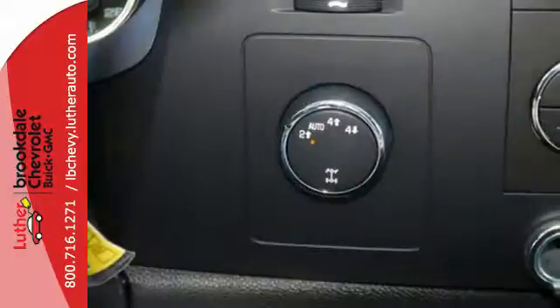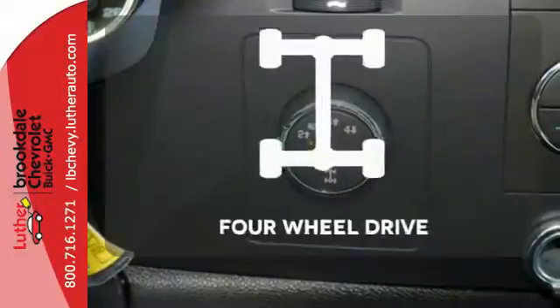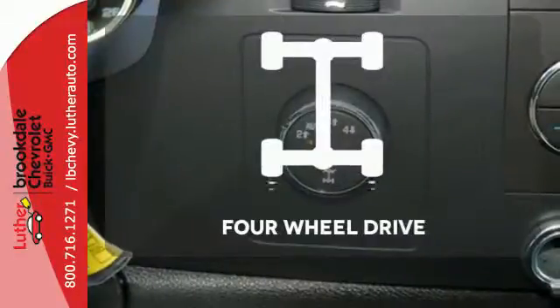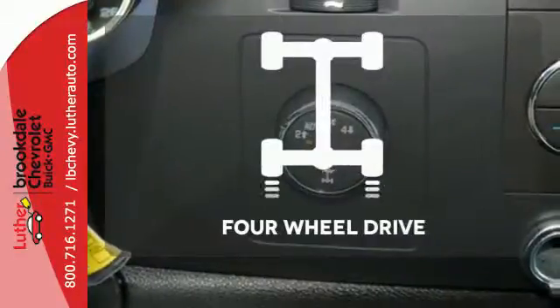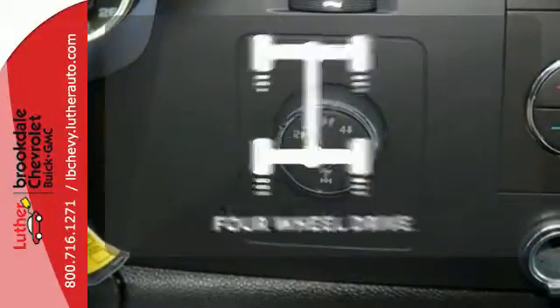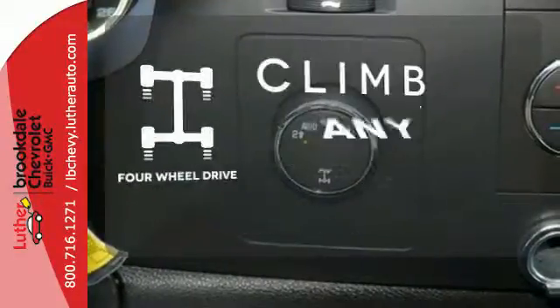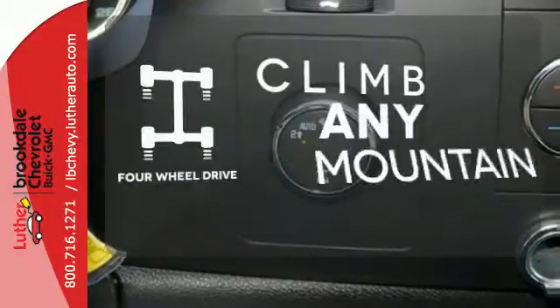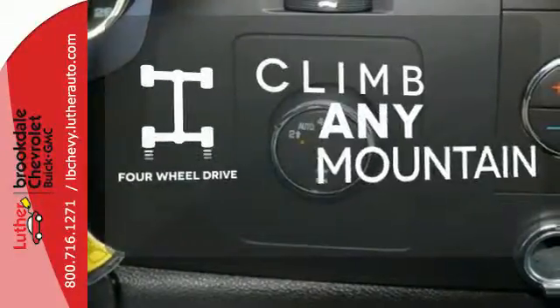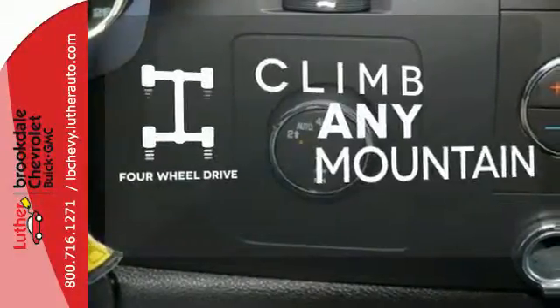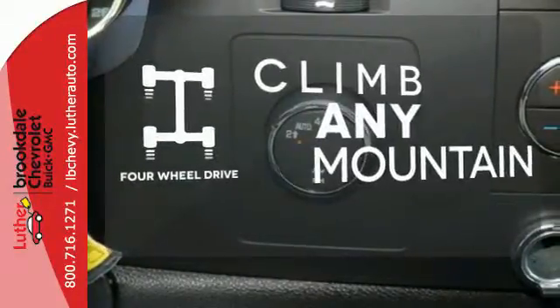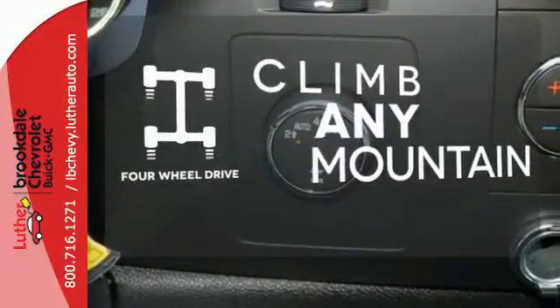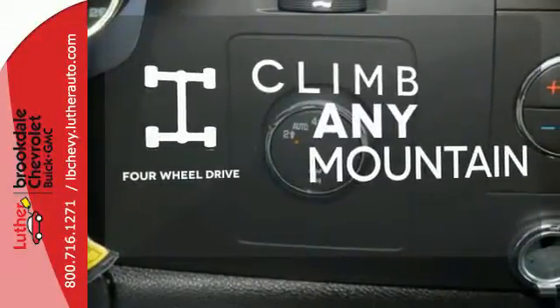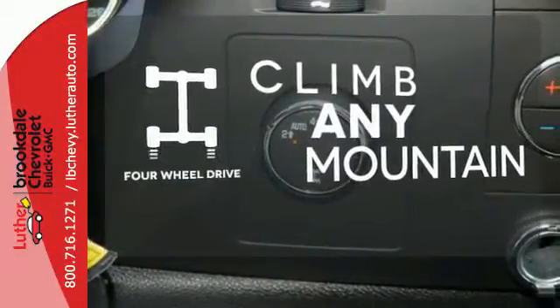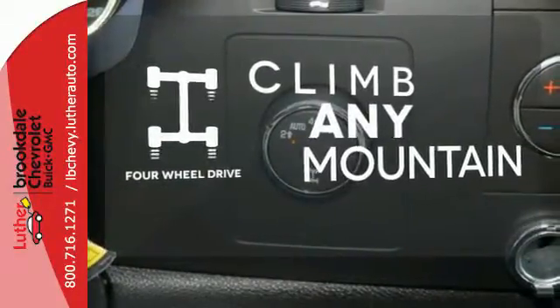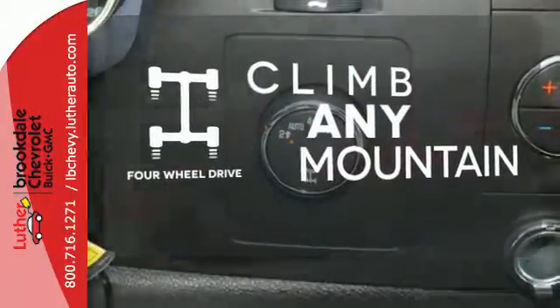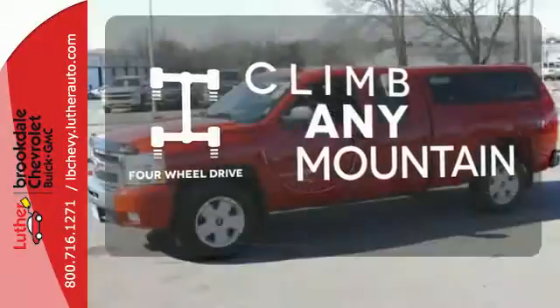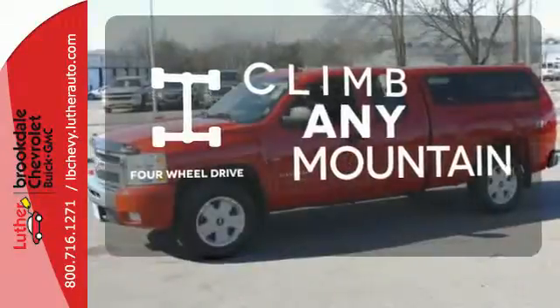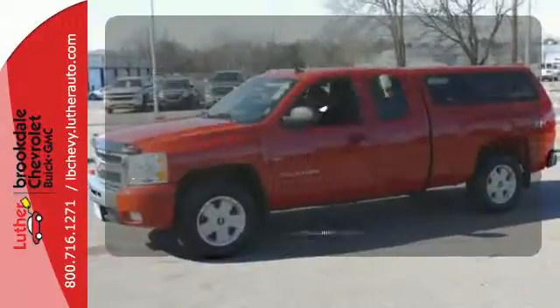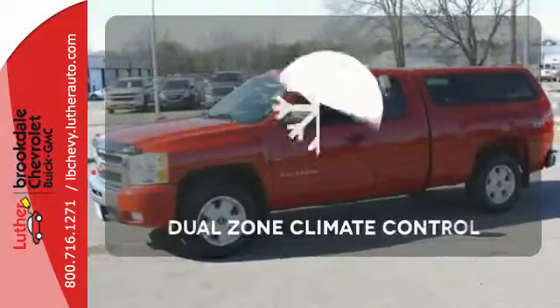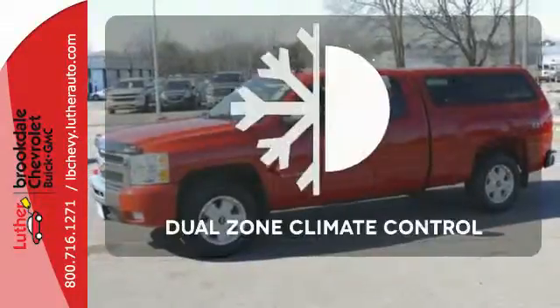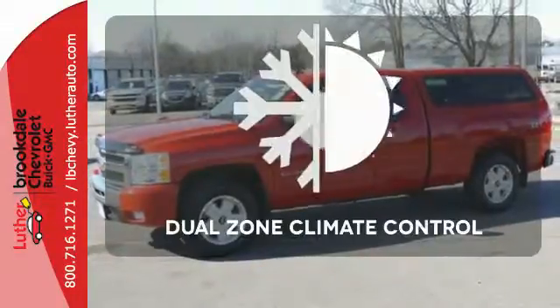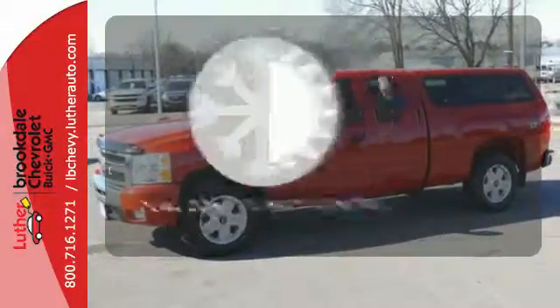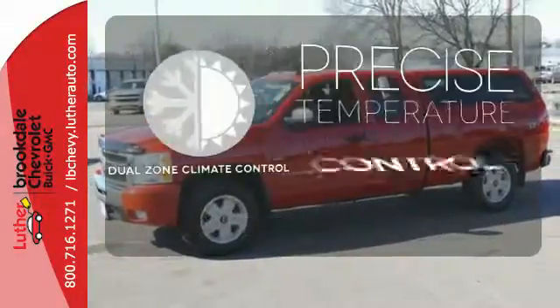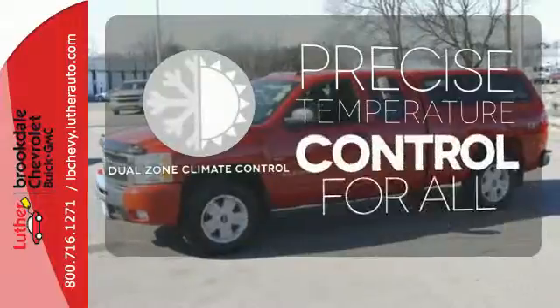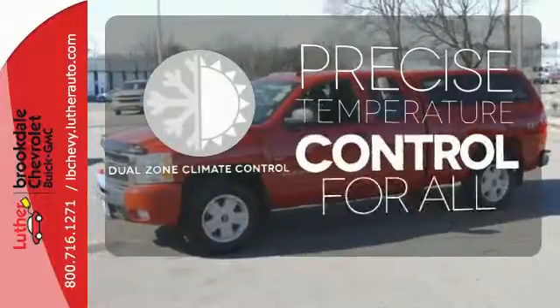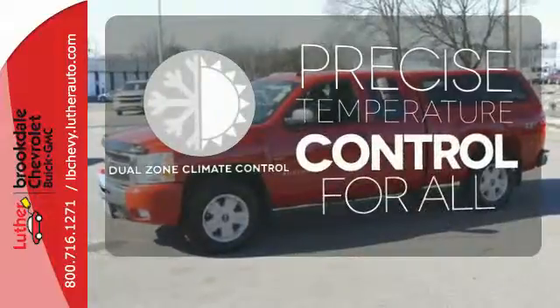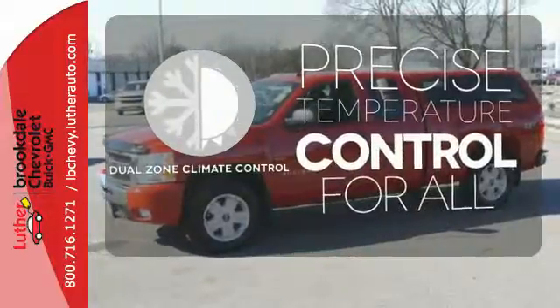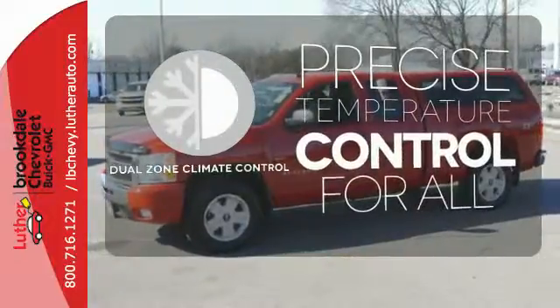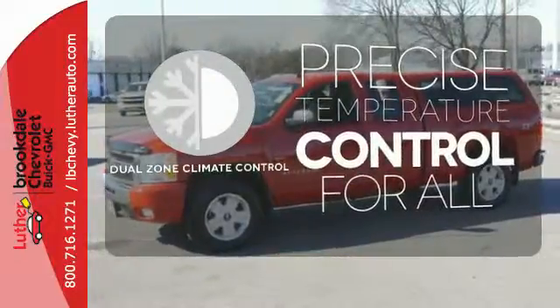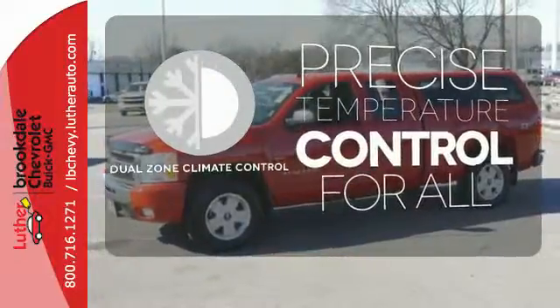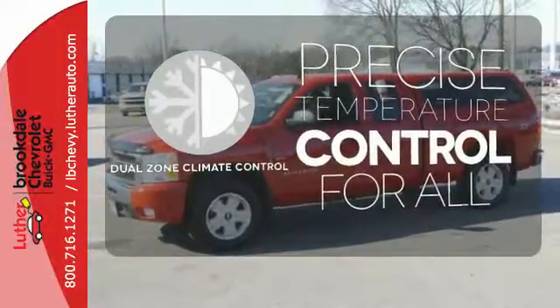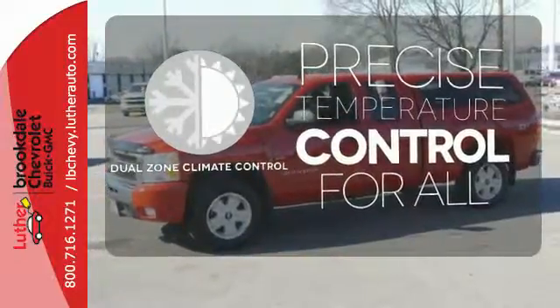Climb any mountain — this vehicle has four-wheel drive. No one will complain about the temperature with the dual zone climate control.